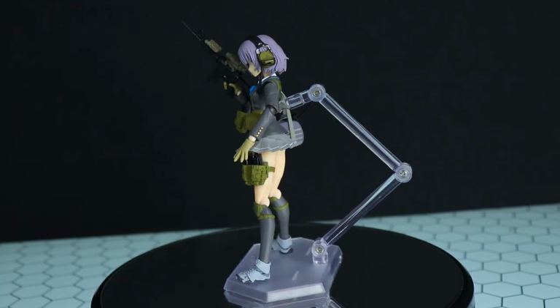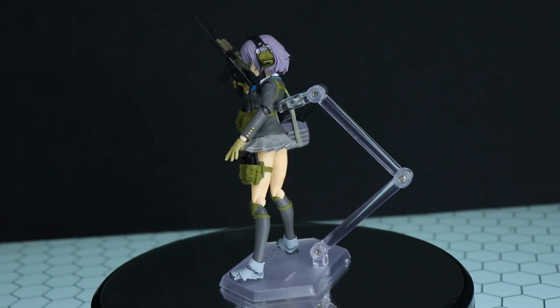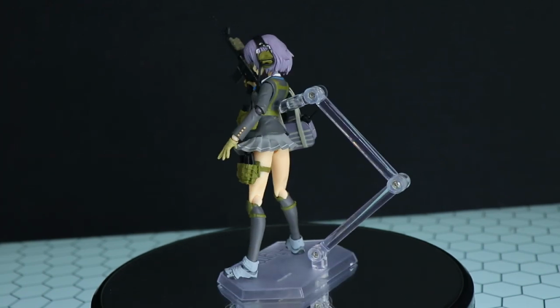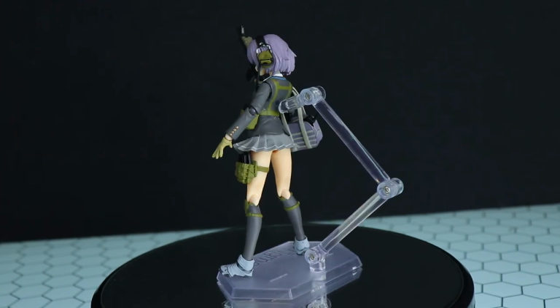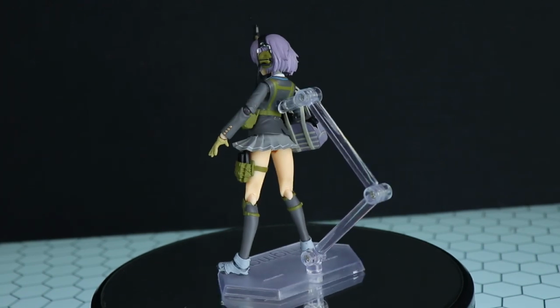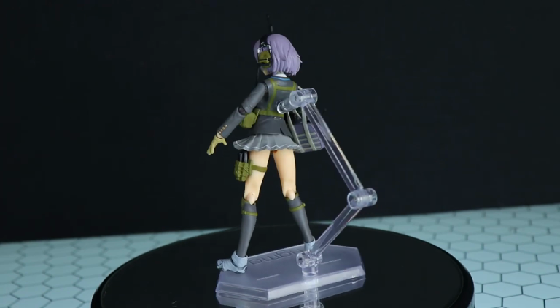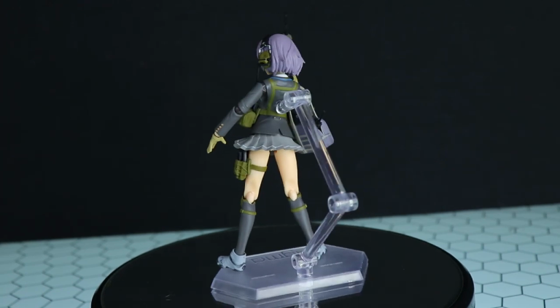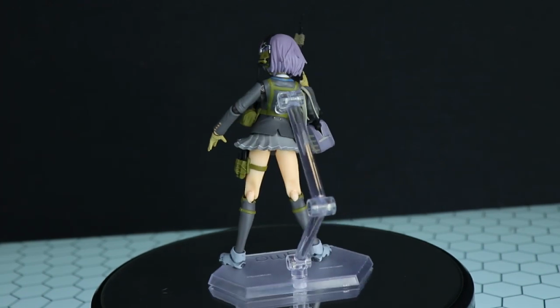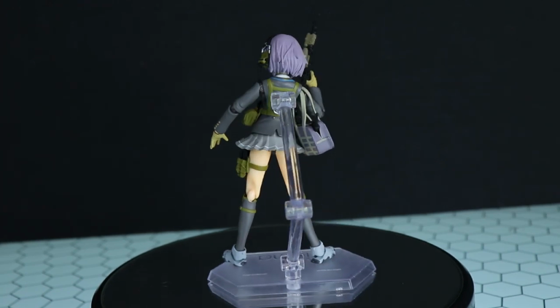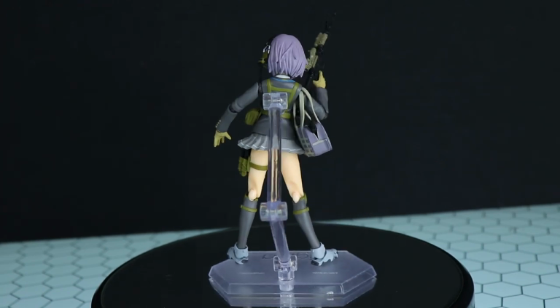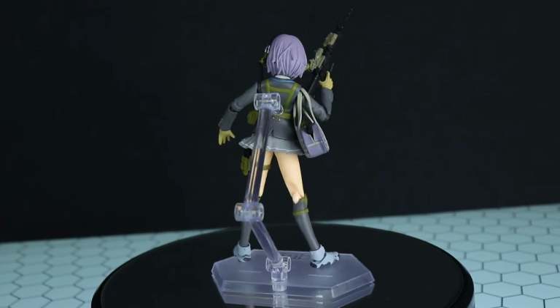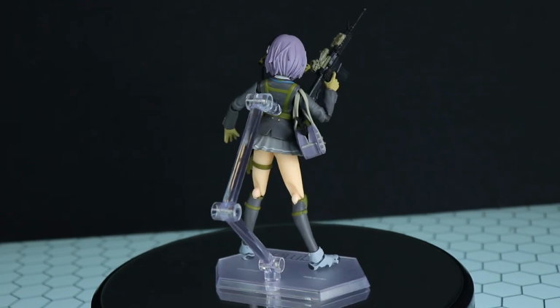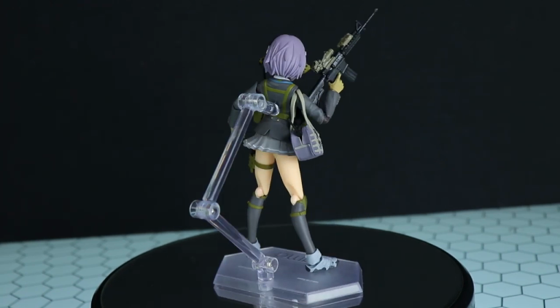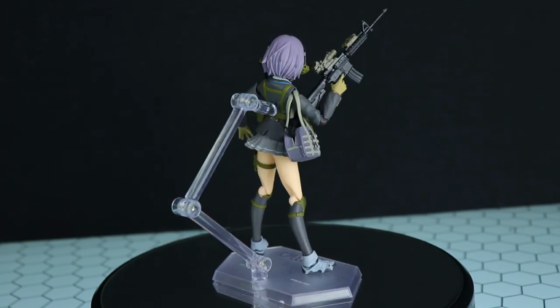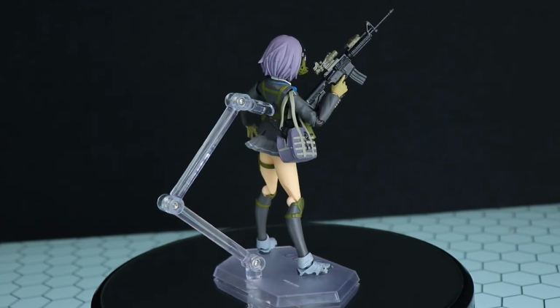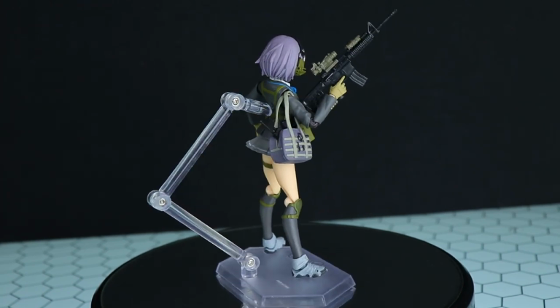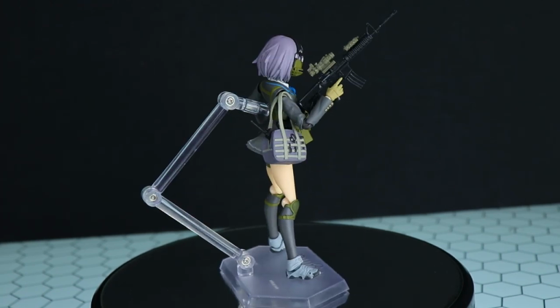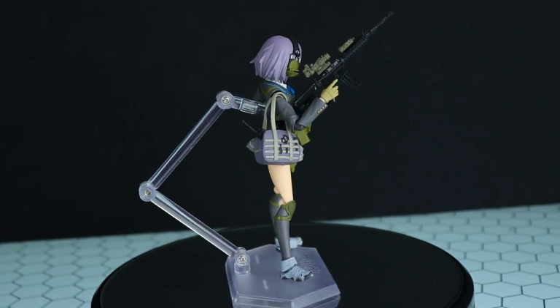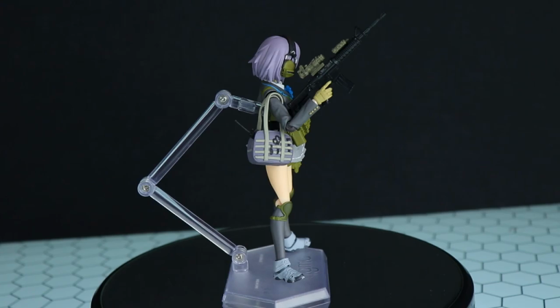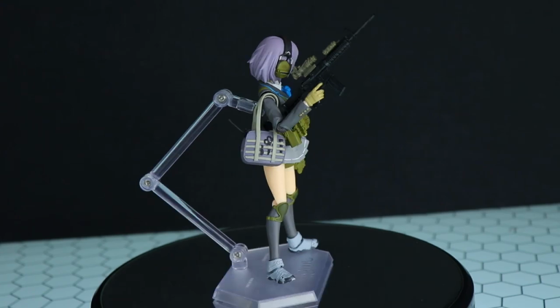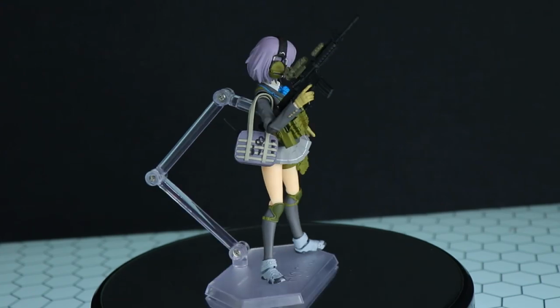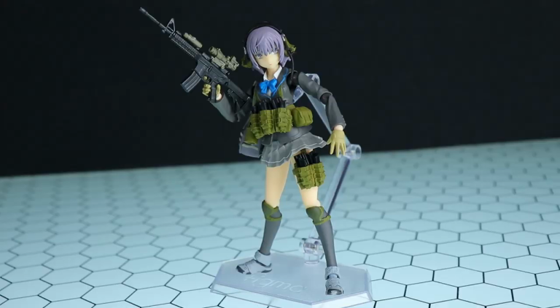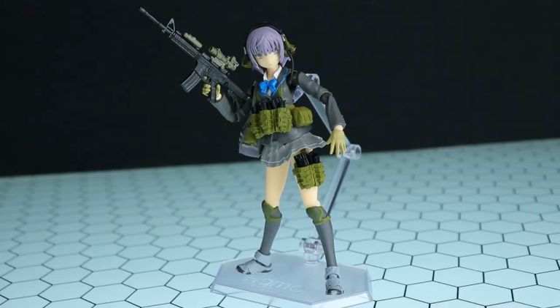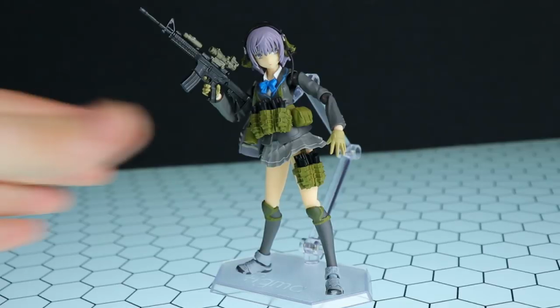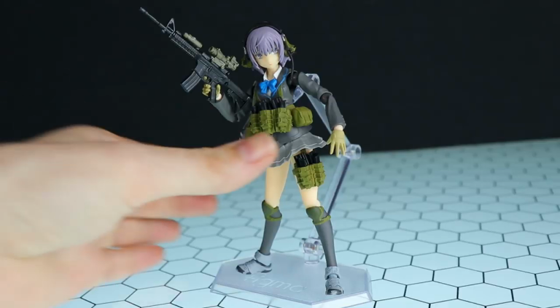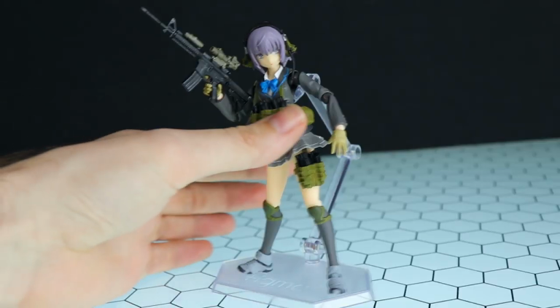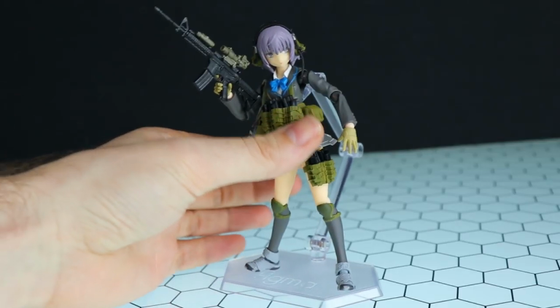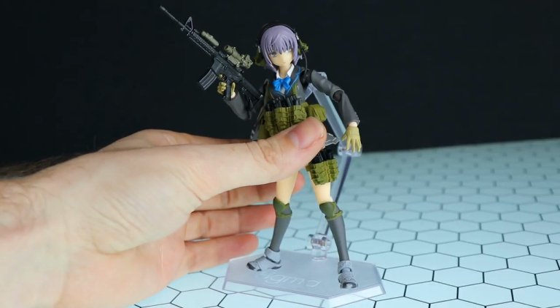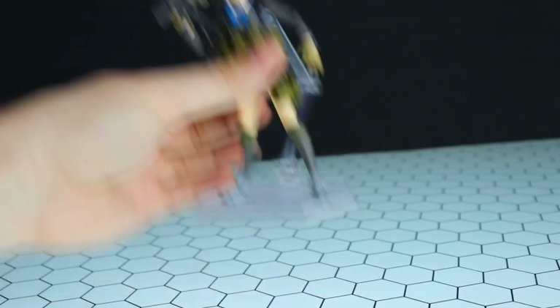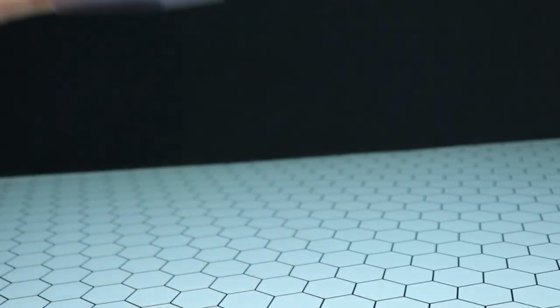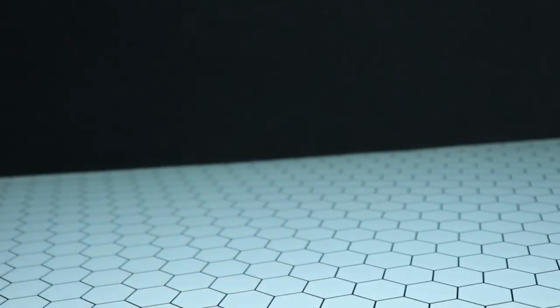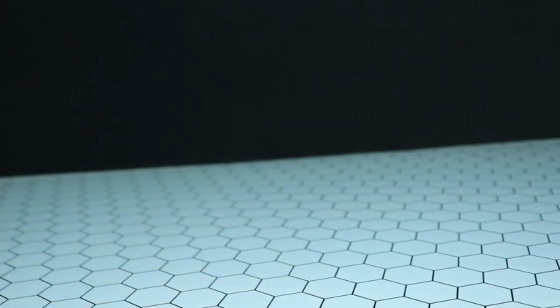Apparently these alternate skirt parts are more accurate to the original box art. But anyway, that is enough about Mio — let's move on to Enna.